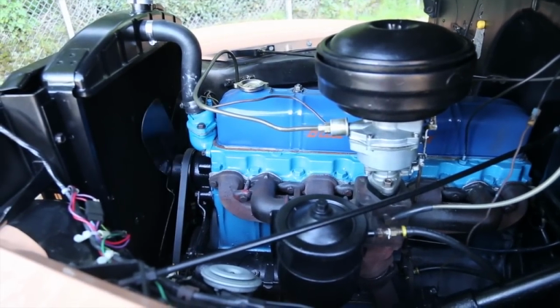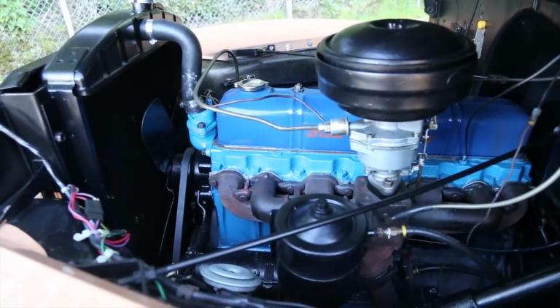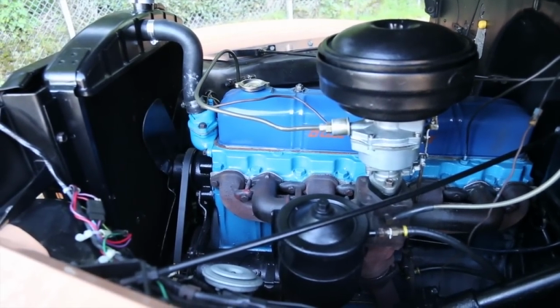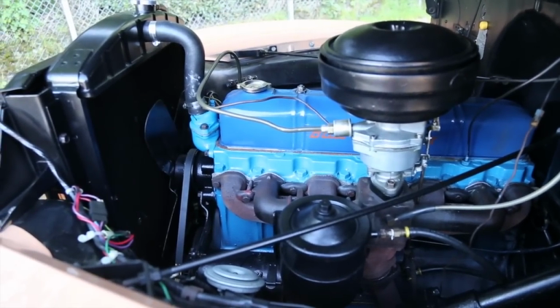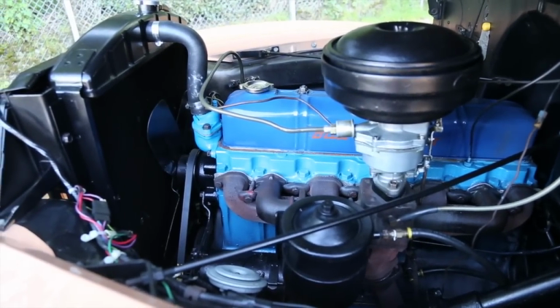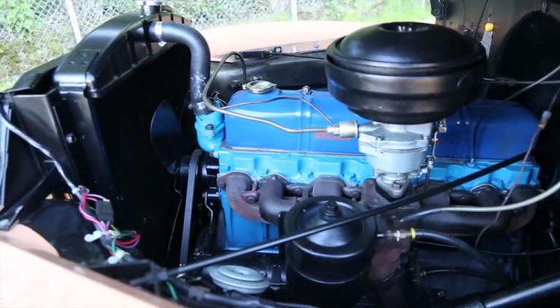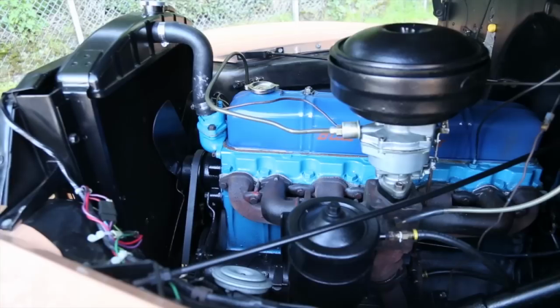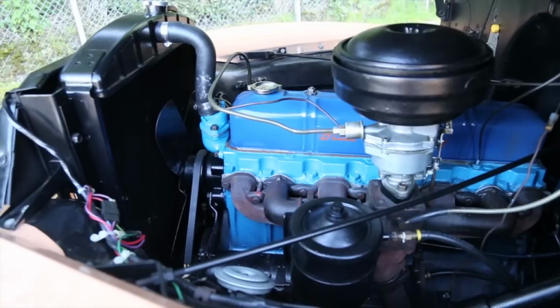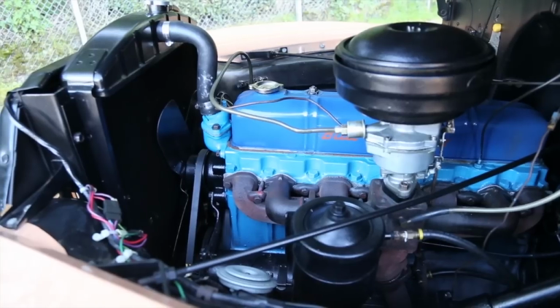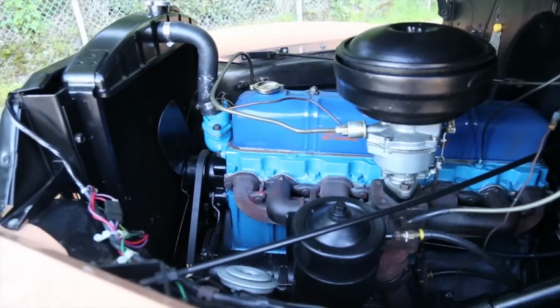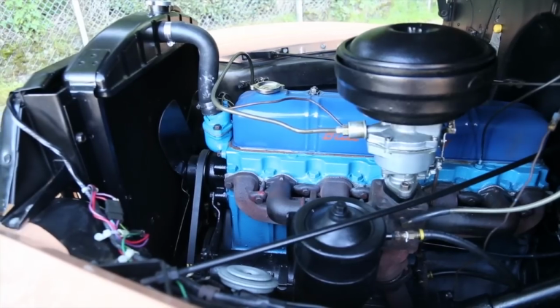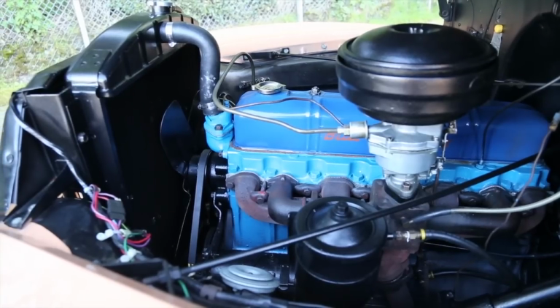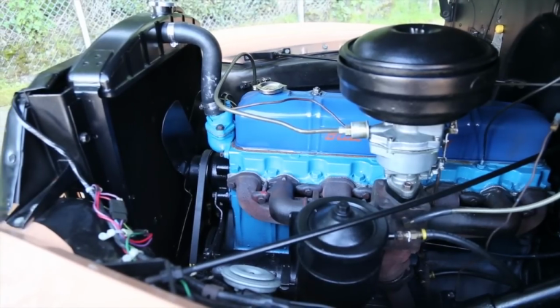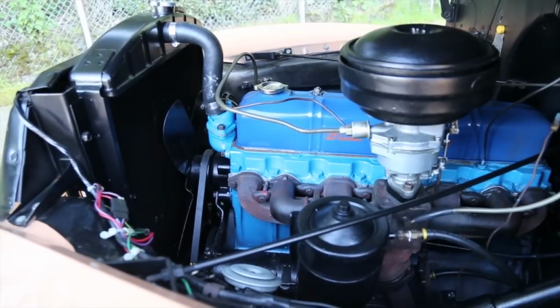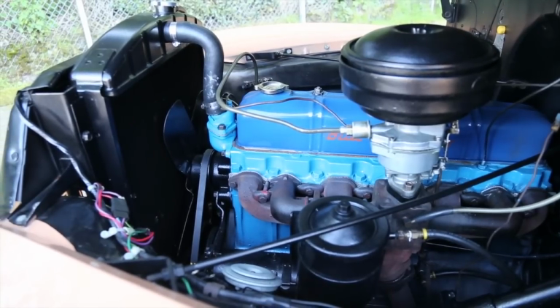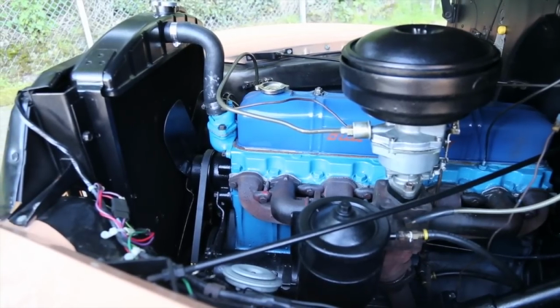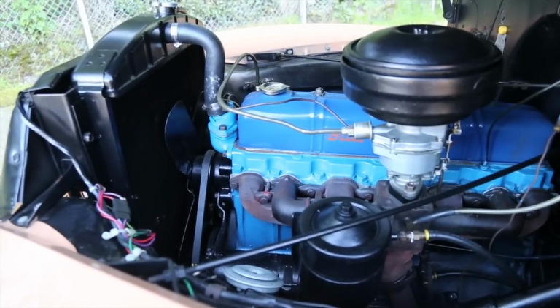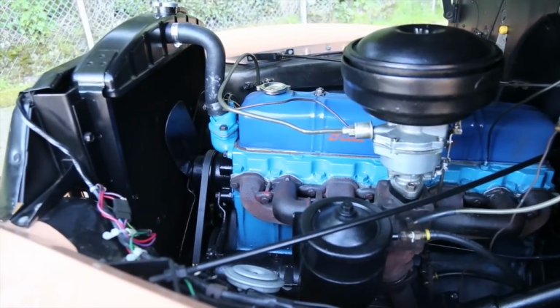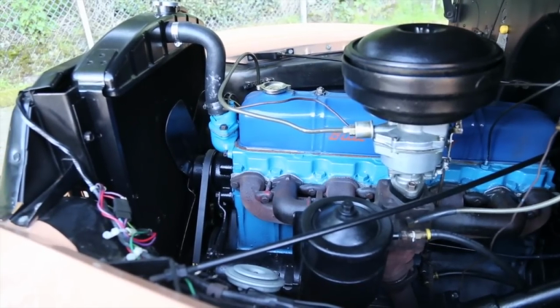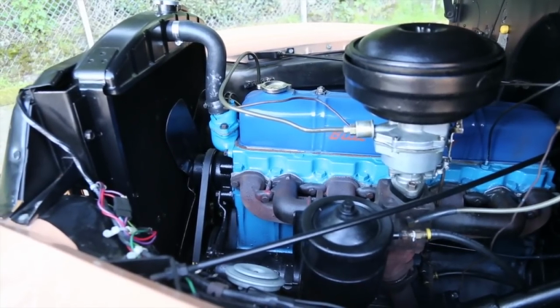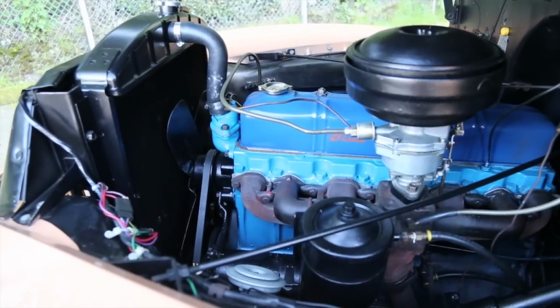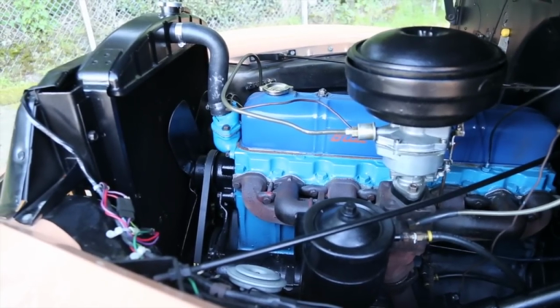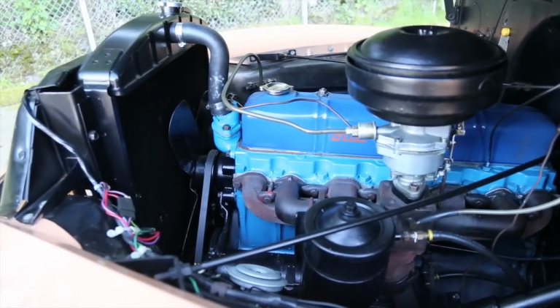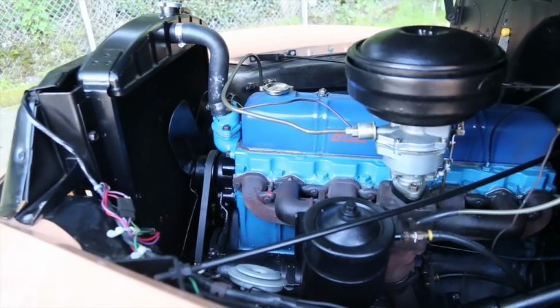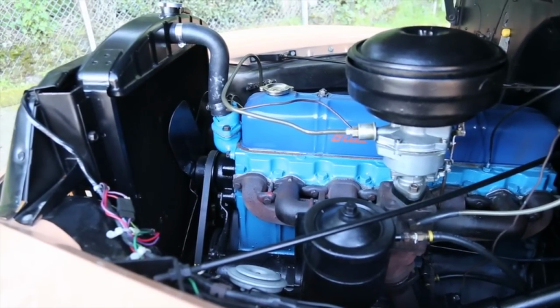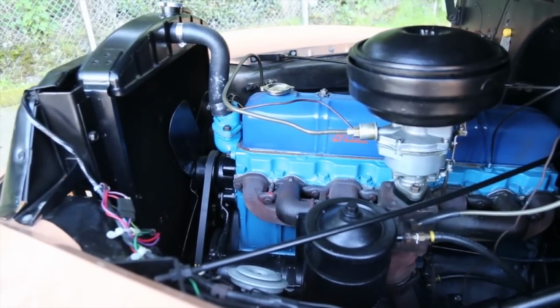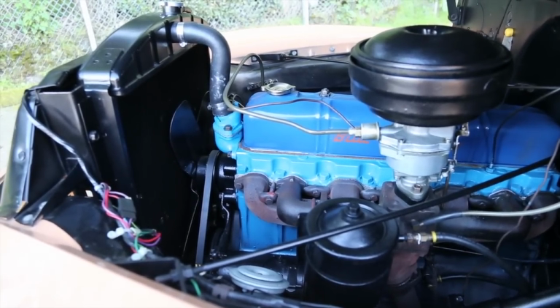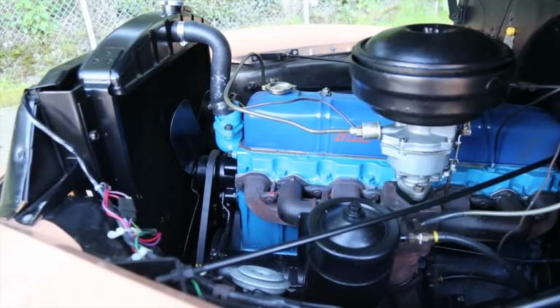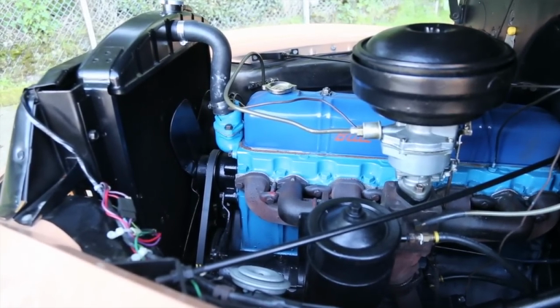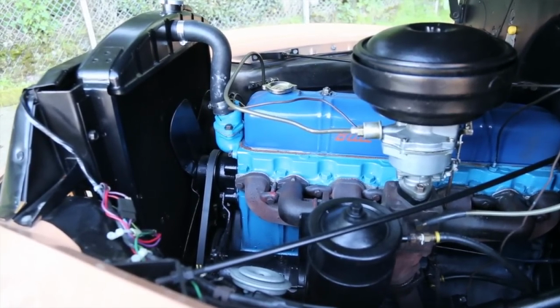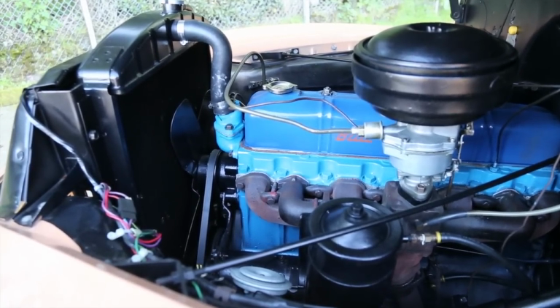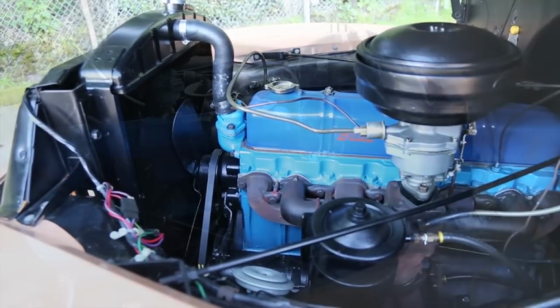That's the 216 cubic inch original engine, and it runs good.